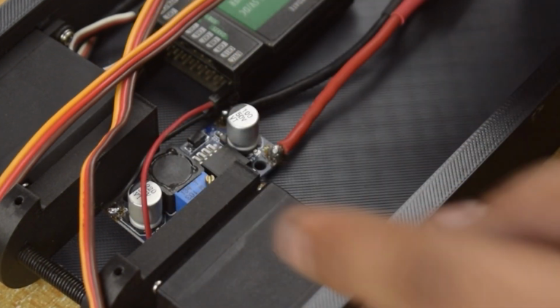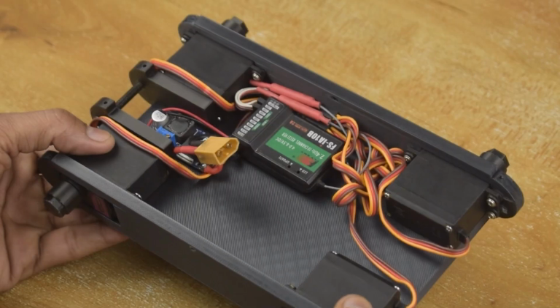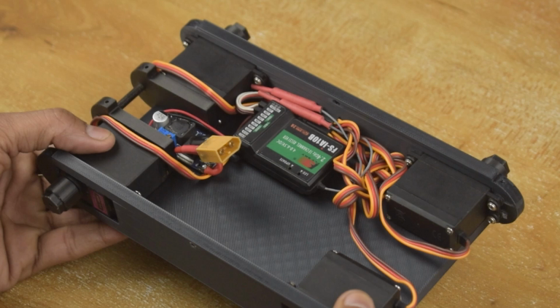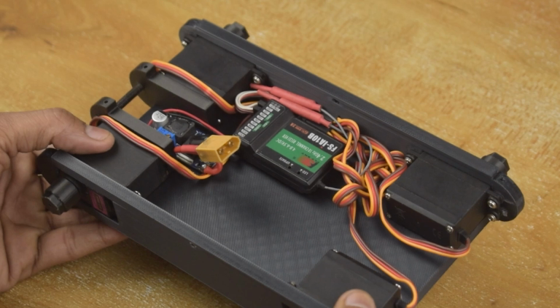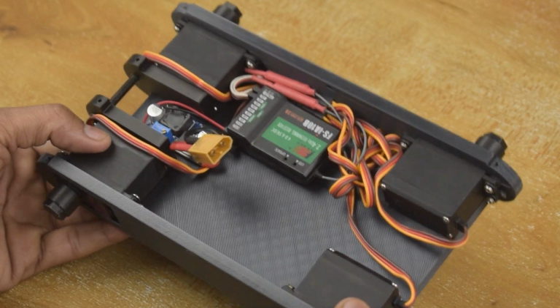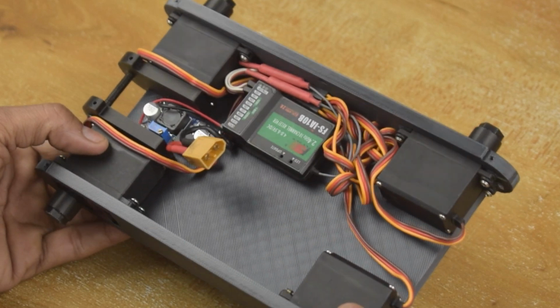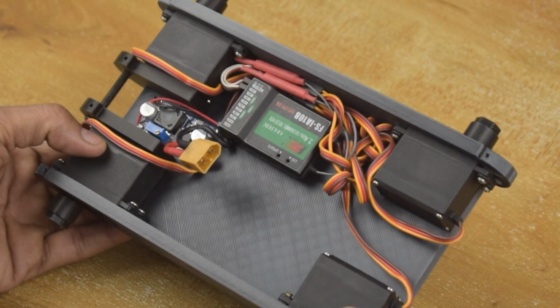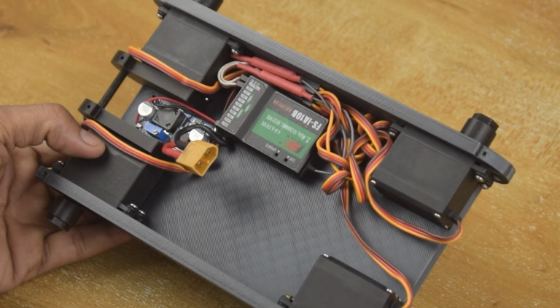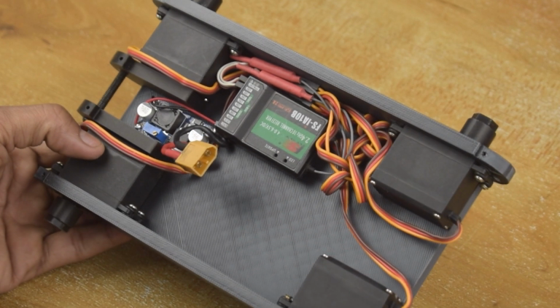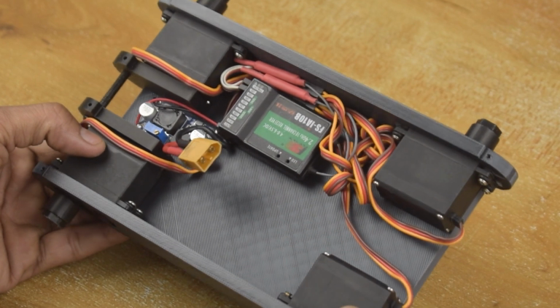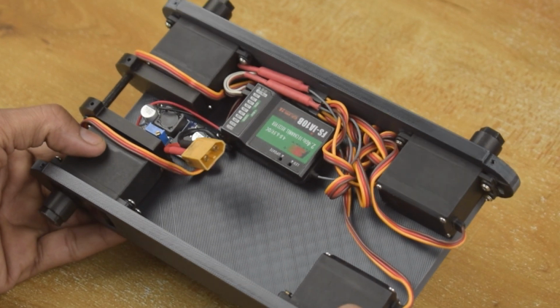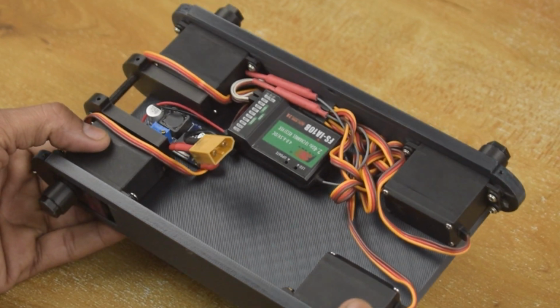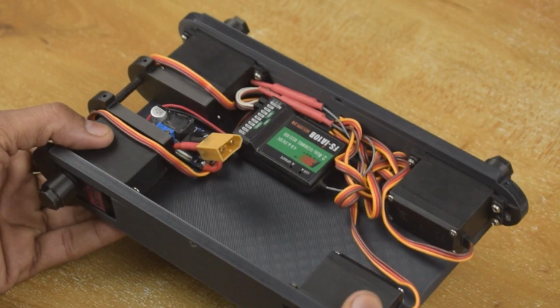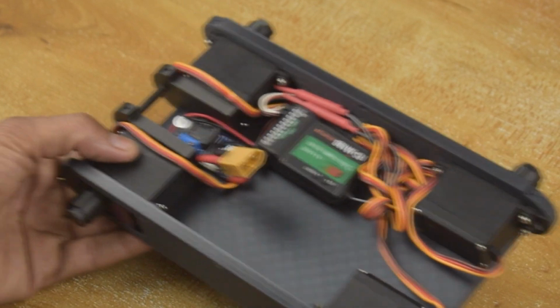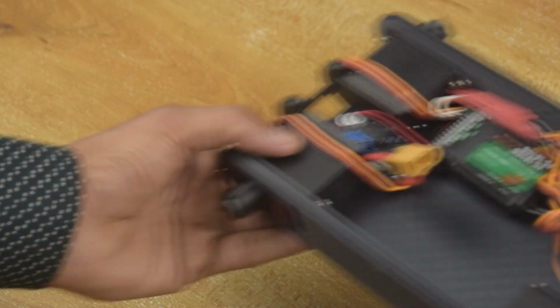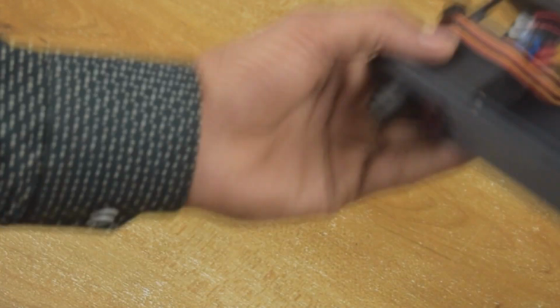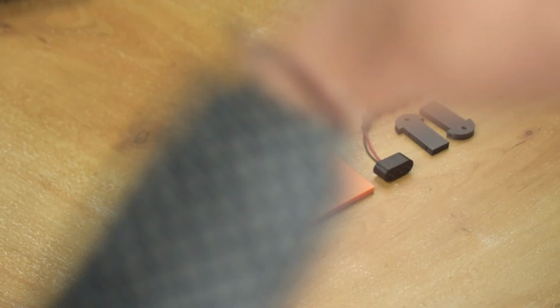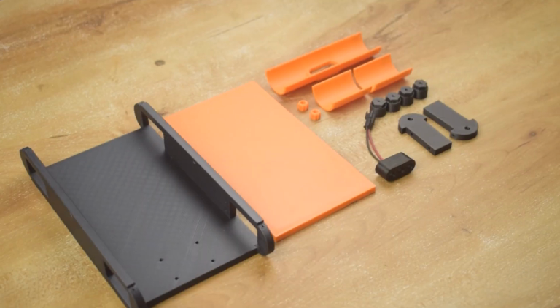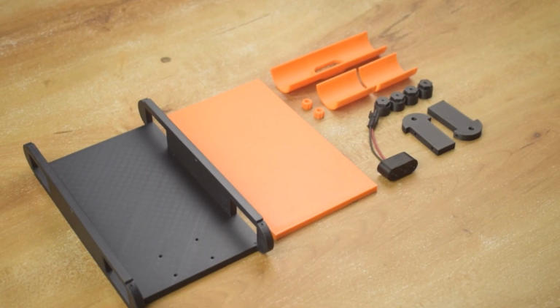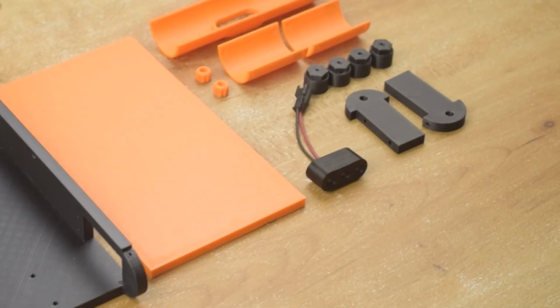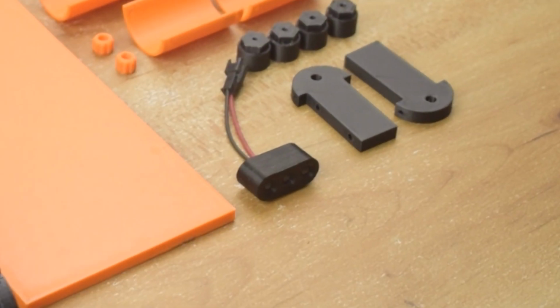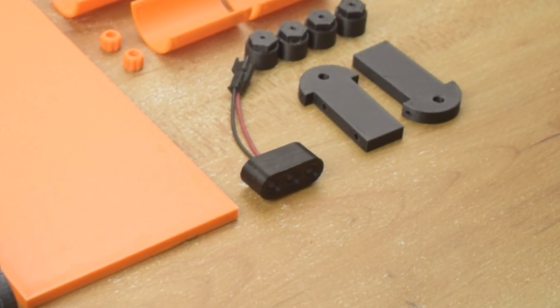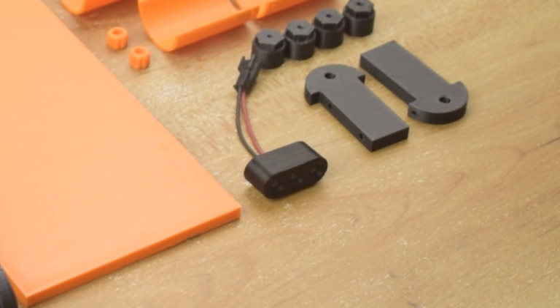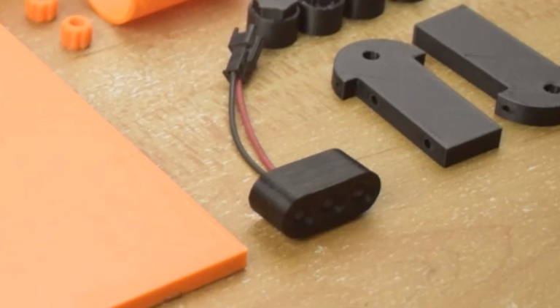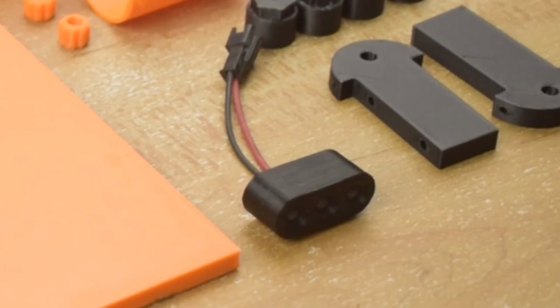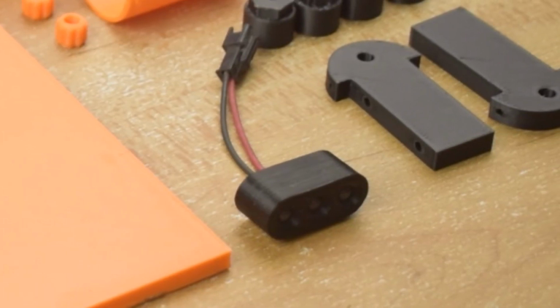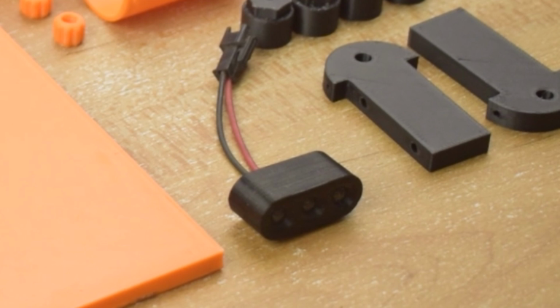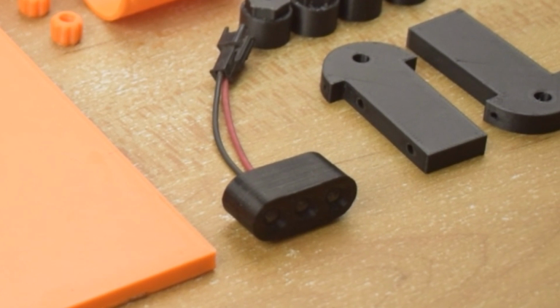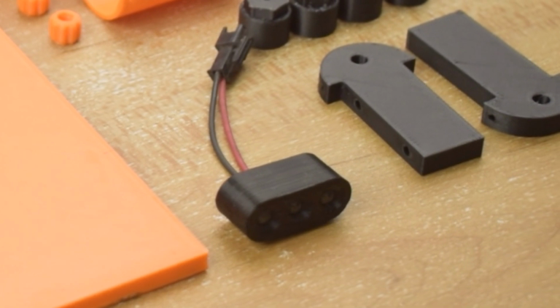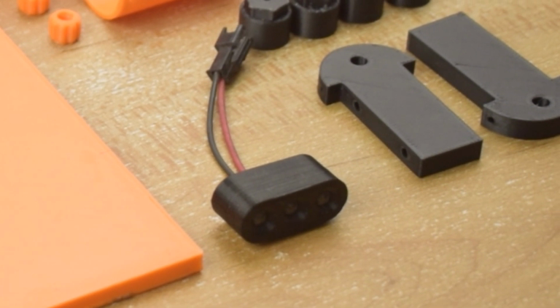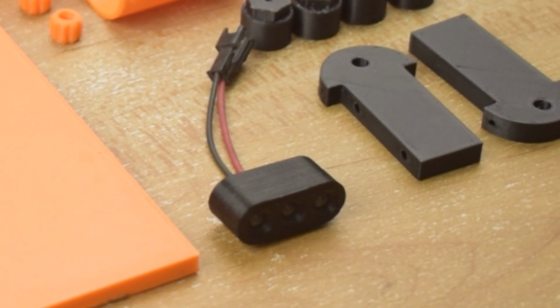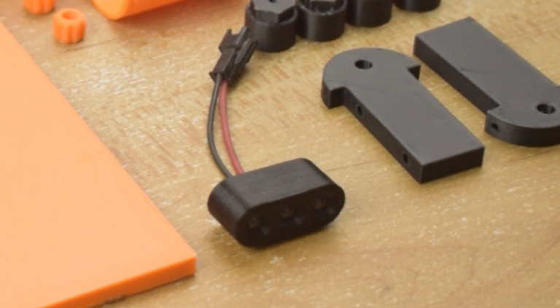Alright guys, I also want to add a headlight in this car, so I need to make a RCPWM switch.